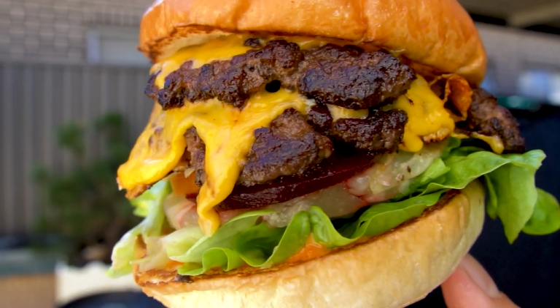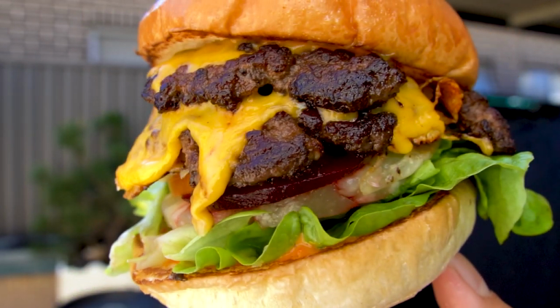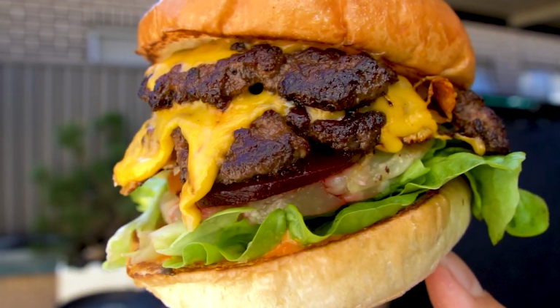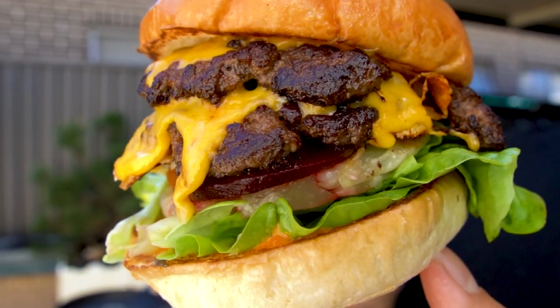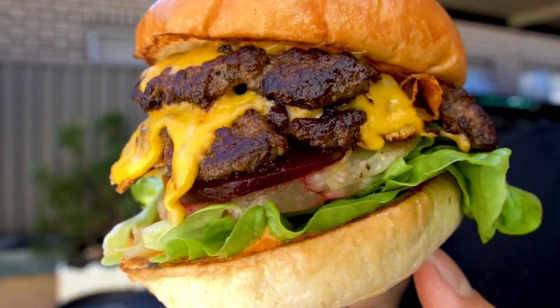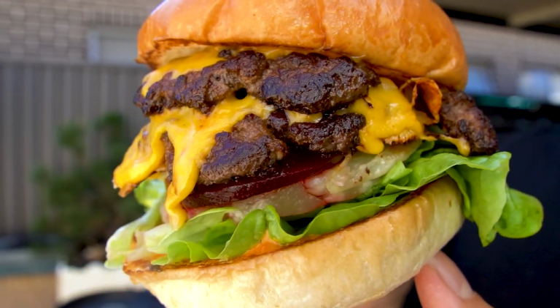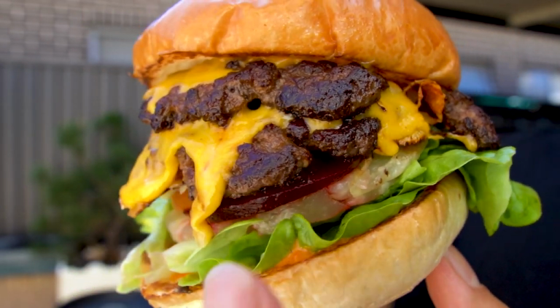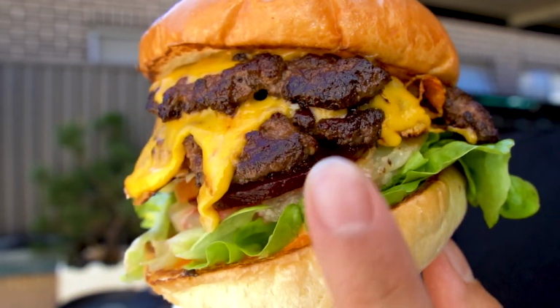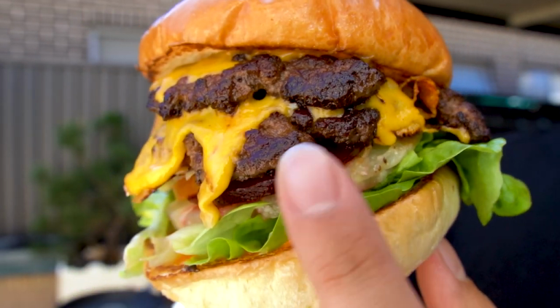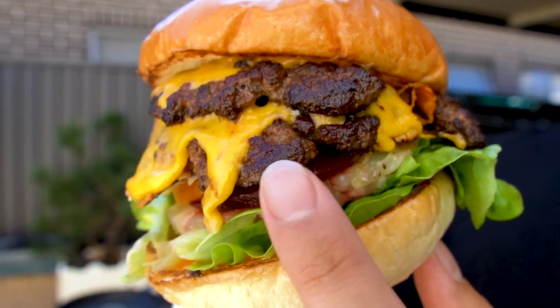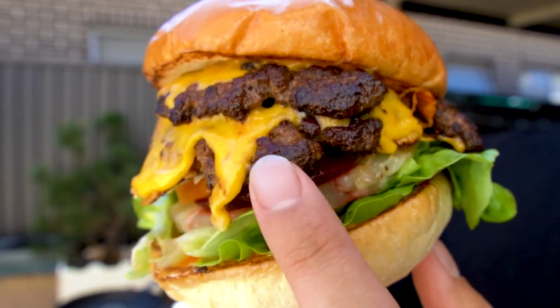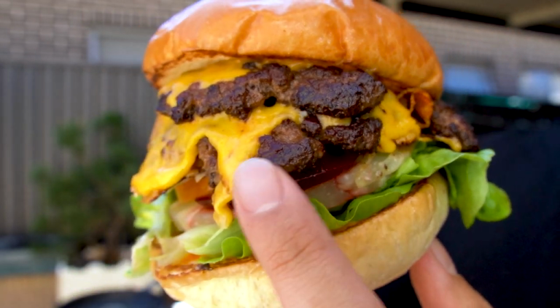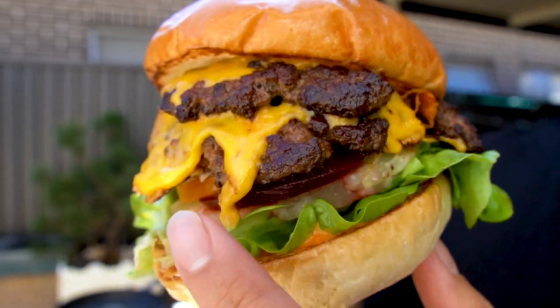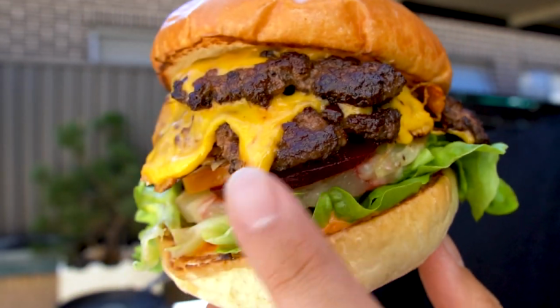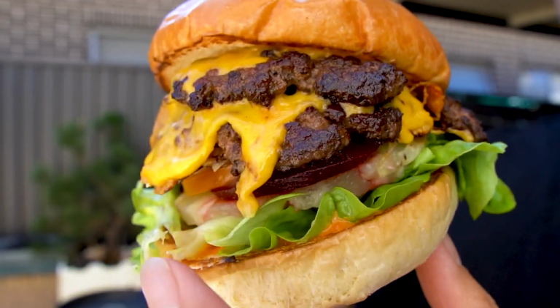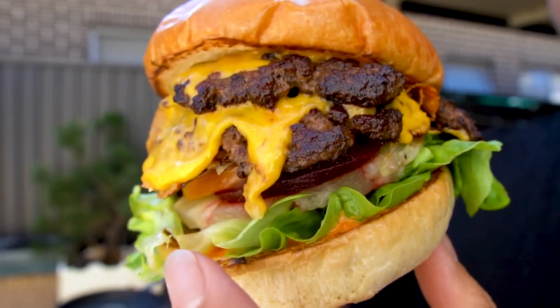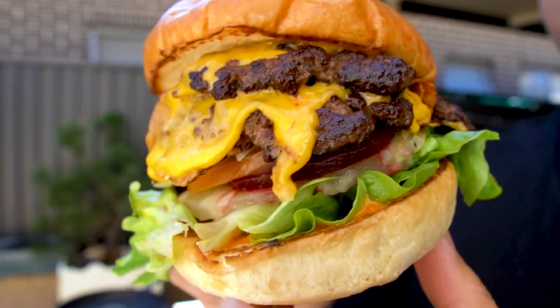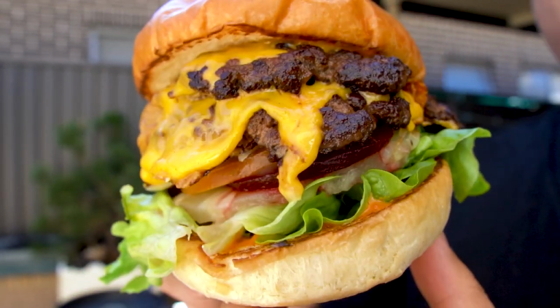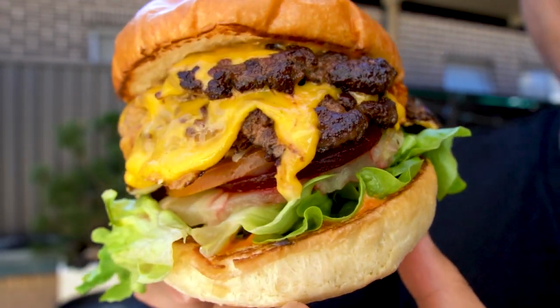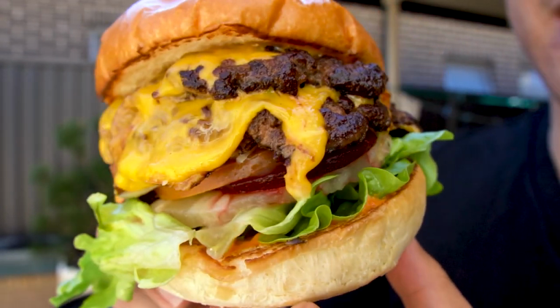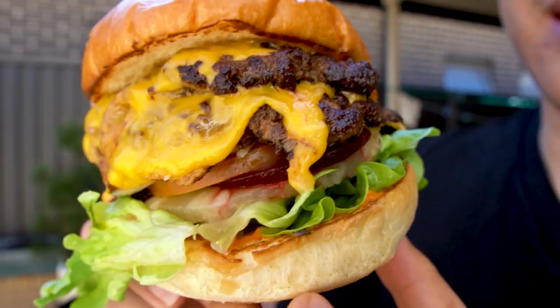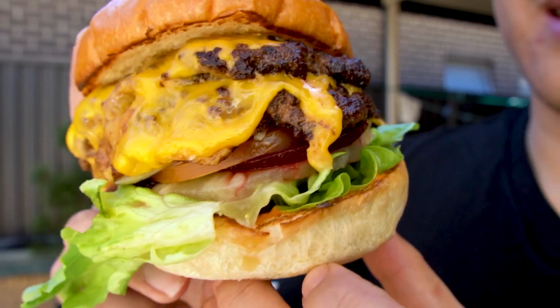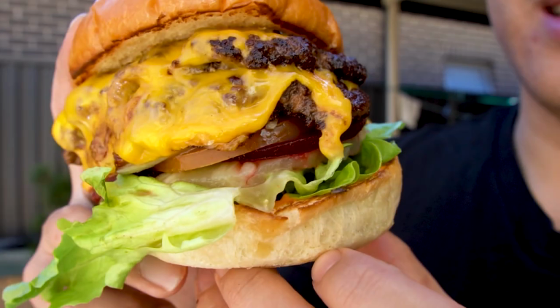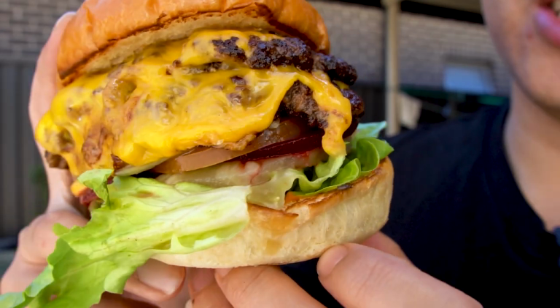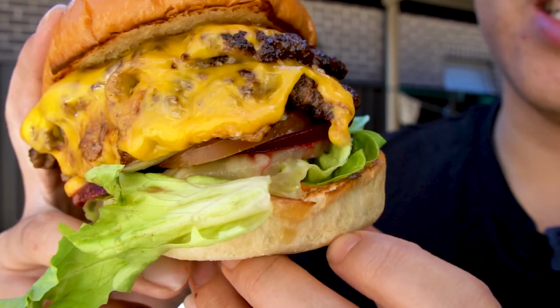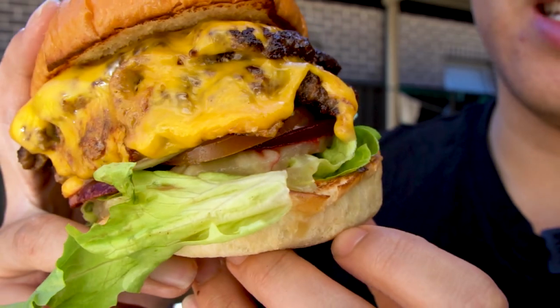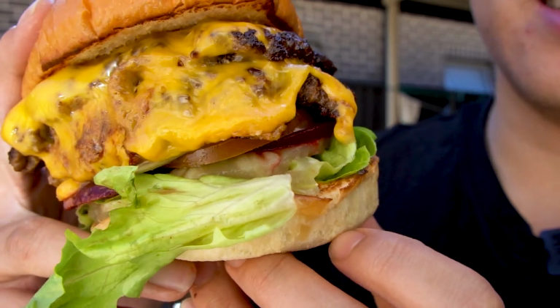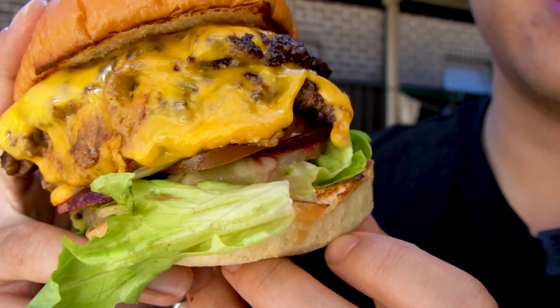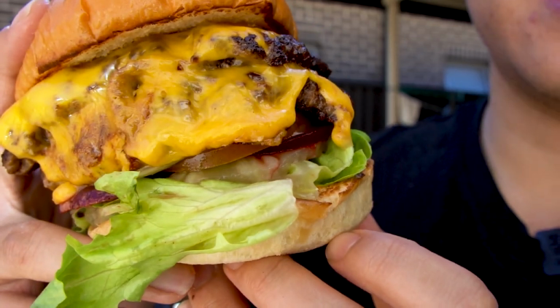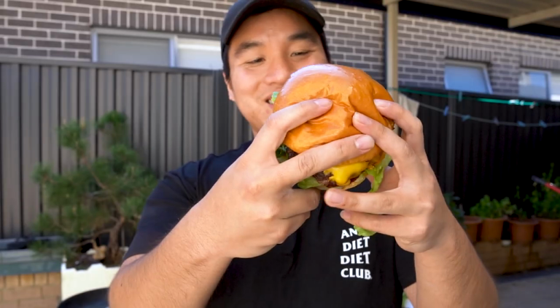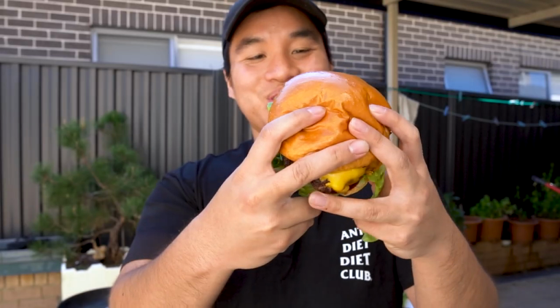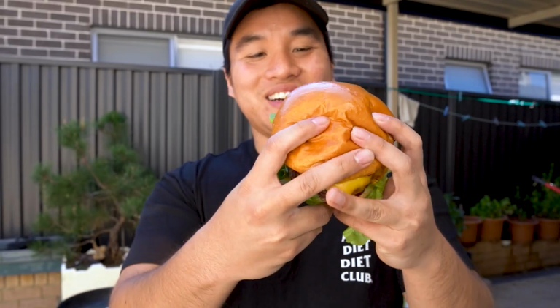Oh my, look at the crusting there. Cheese. Let's have a try.